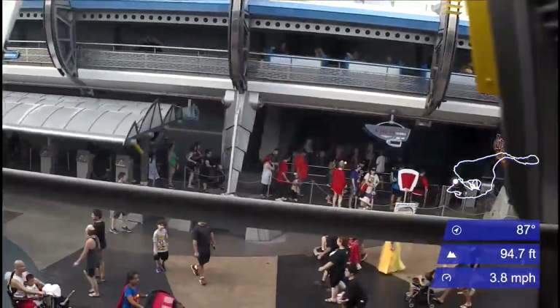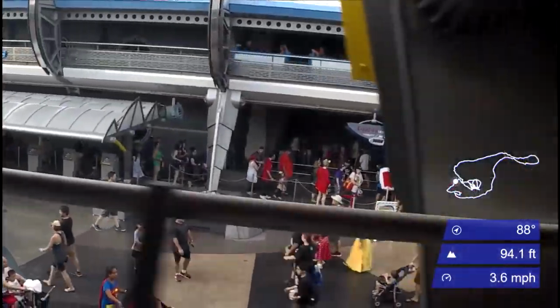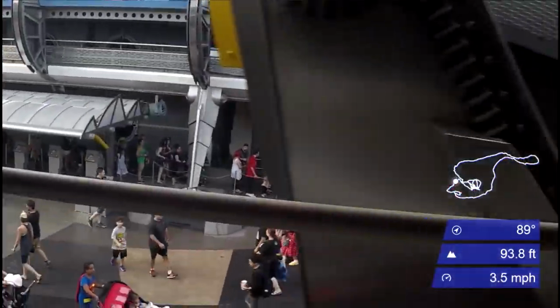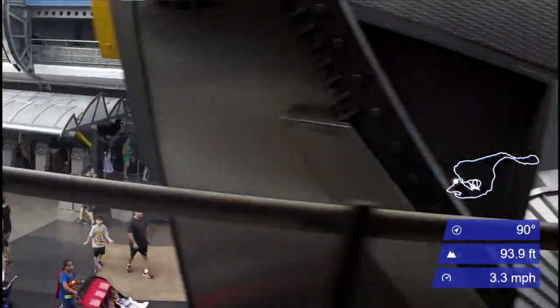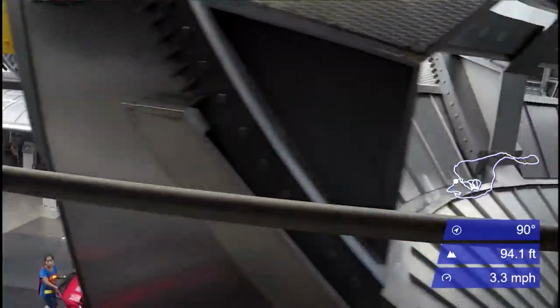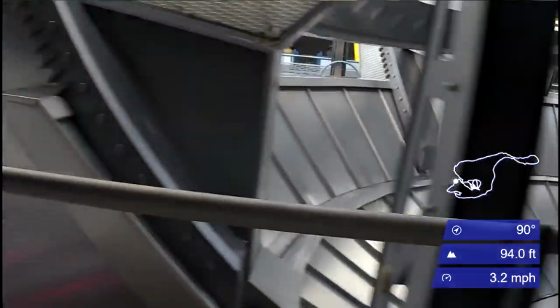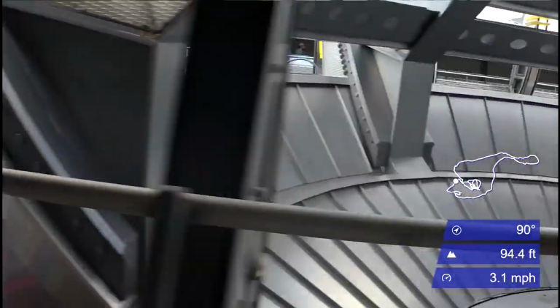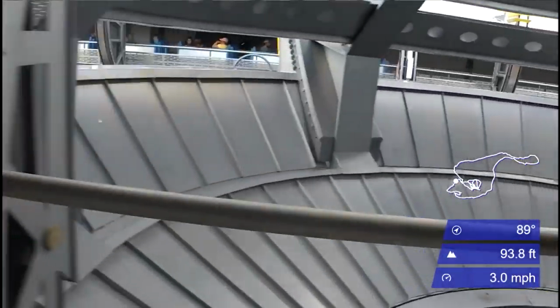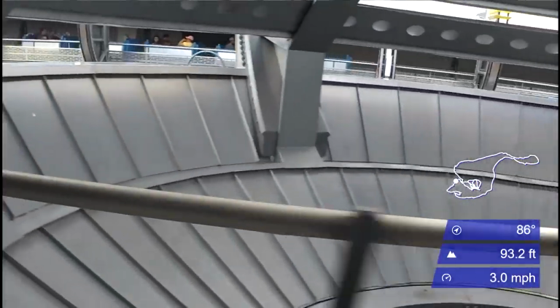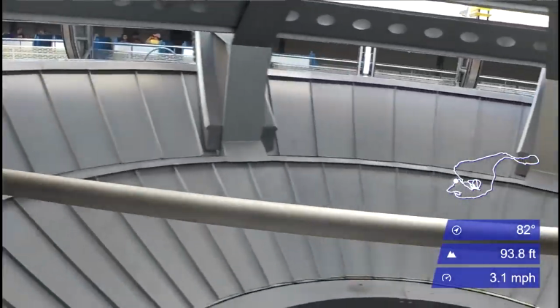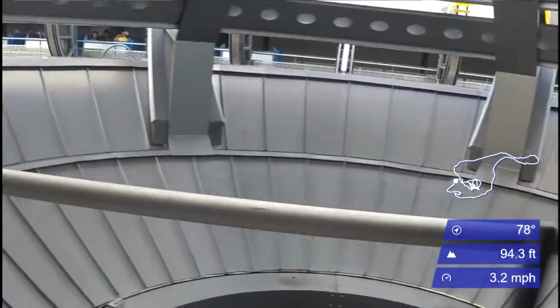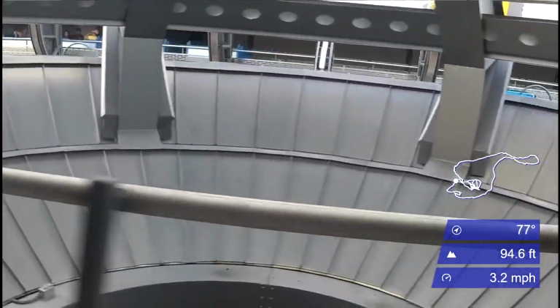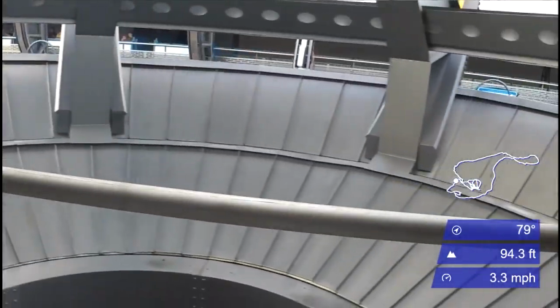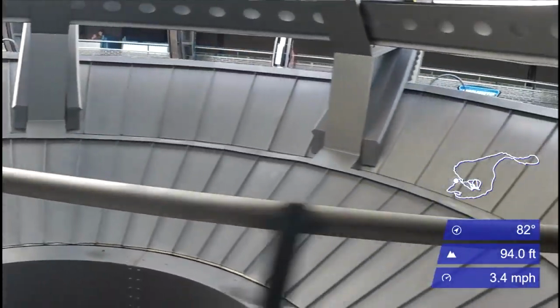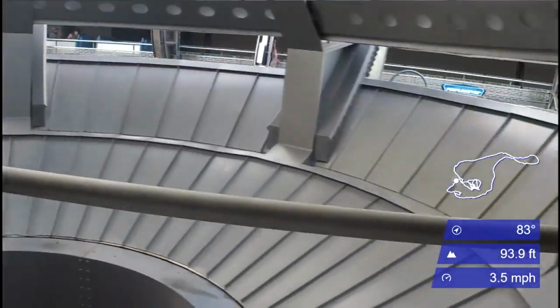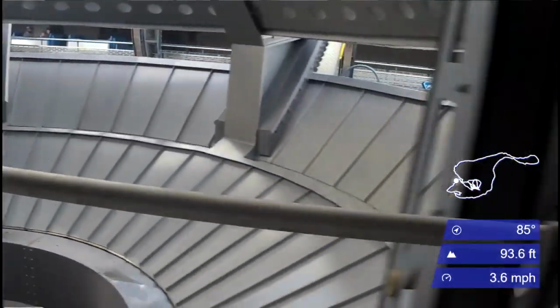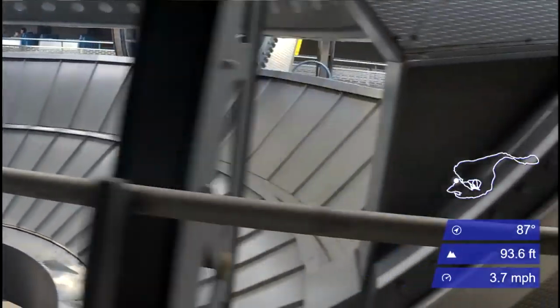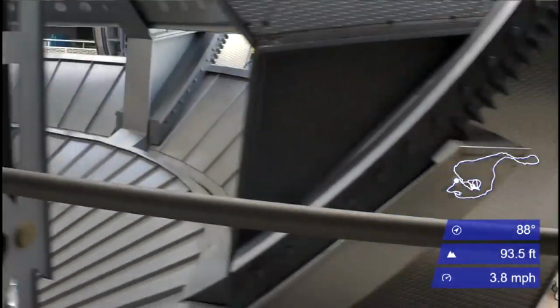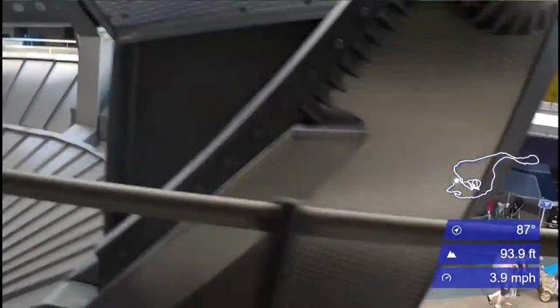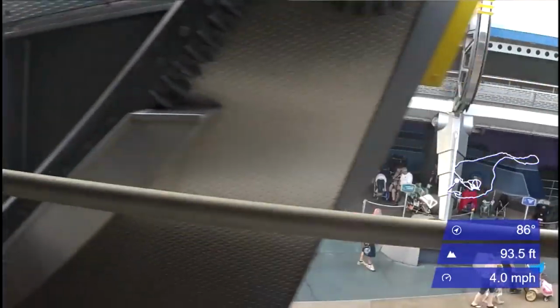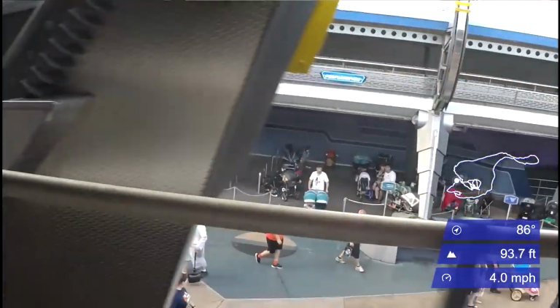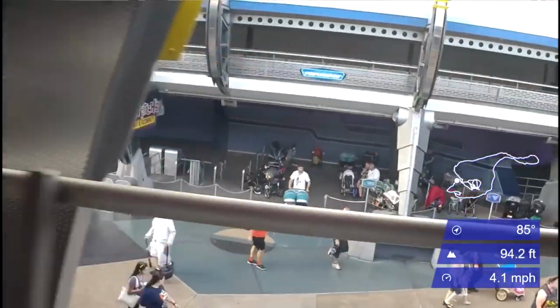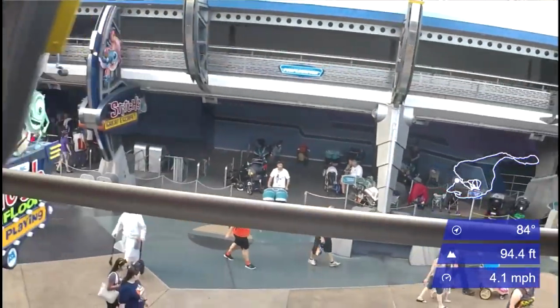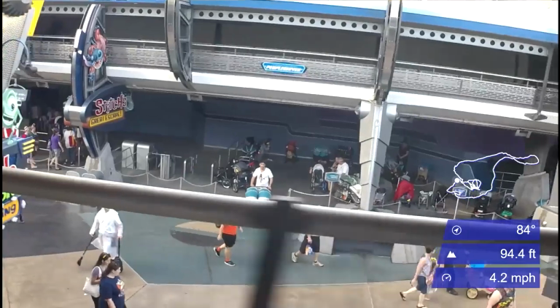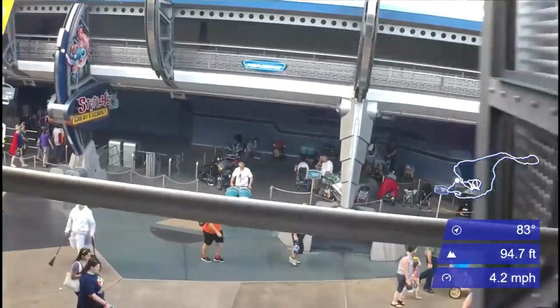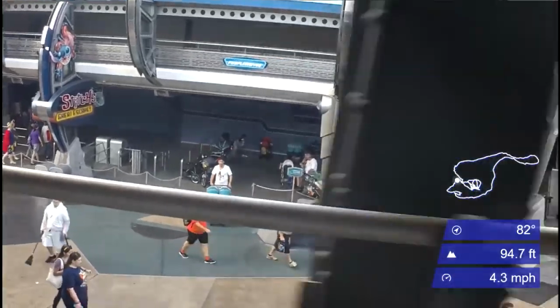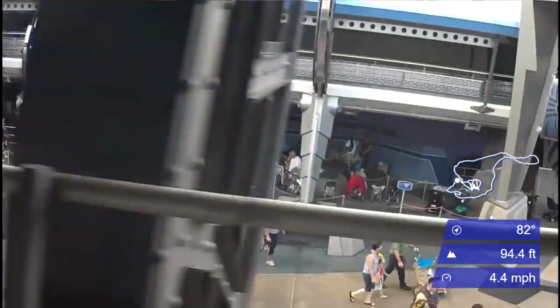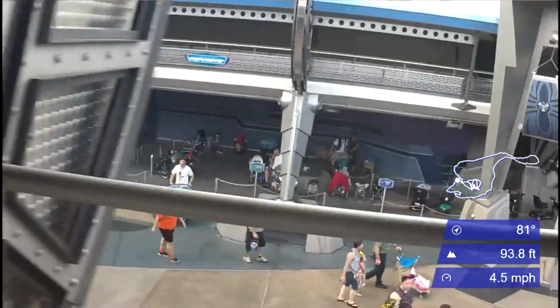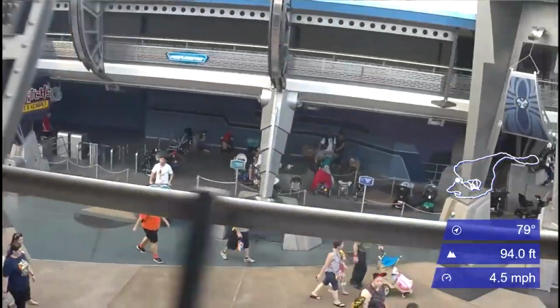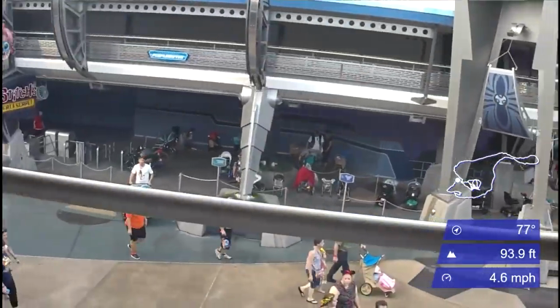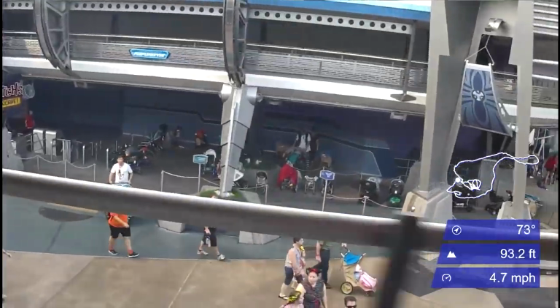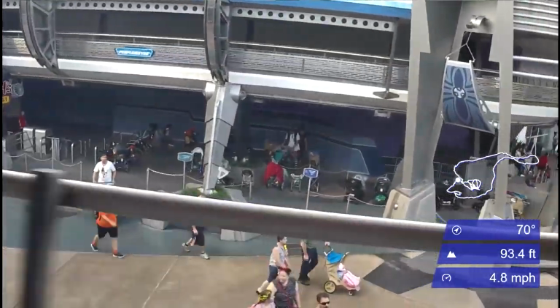Monsters Inc. Laugh Floor is also another really good place to go if you need some air conditioning and a bit of rest.